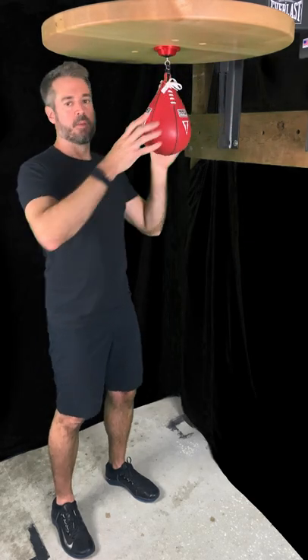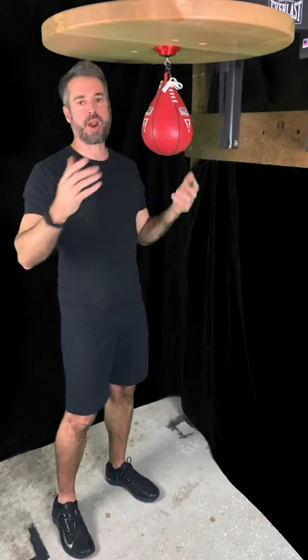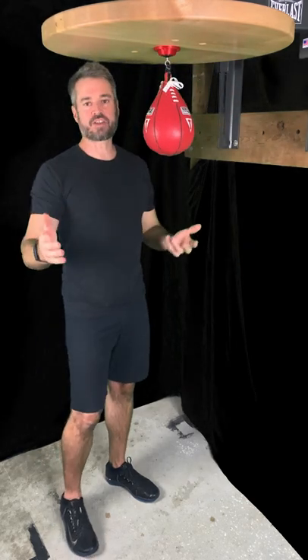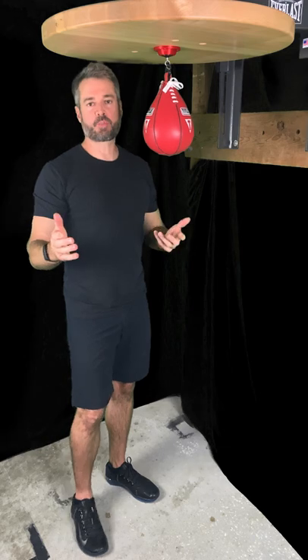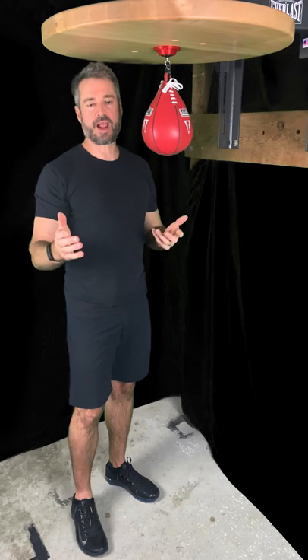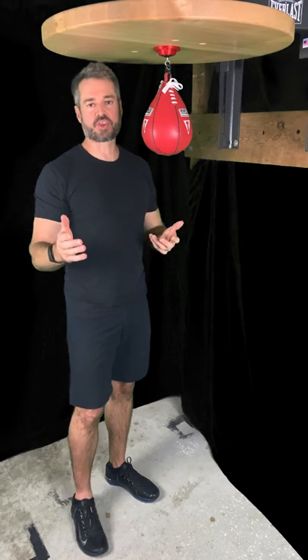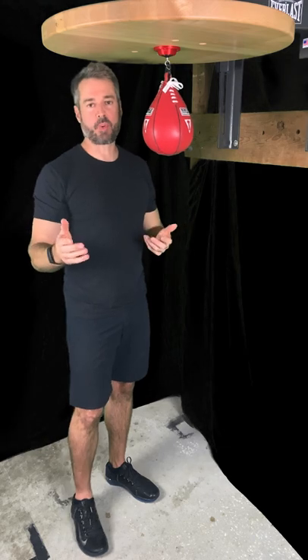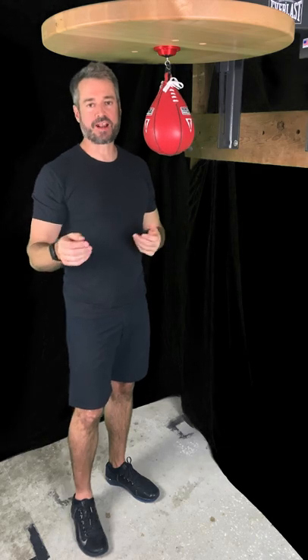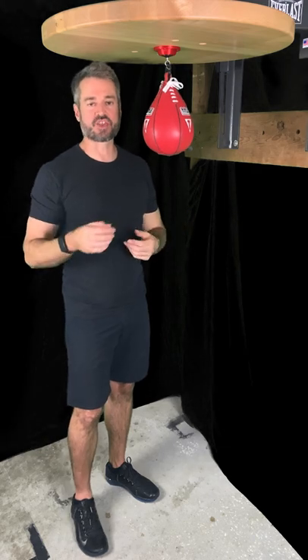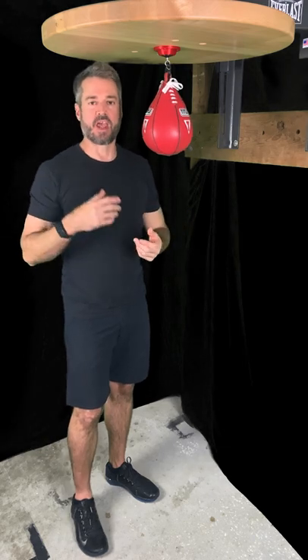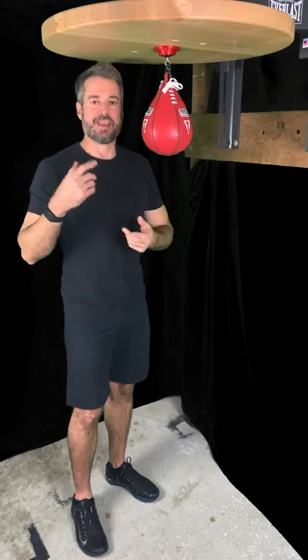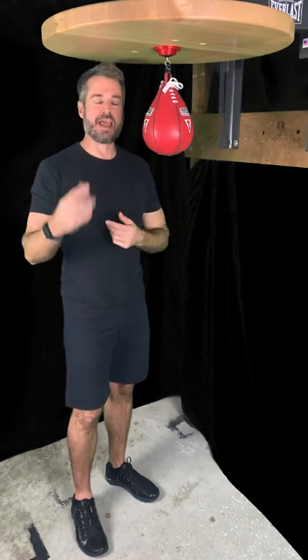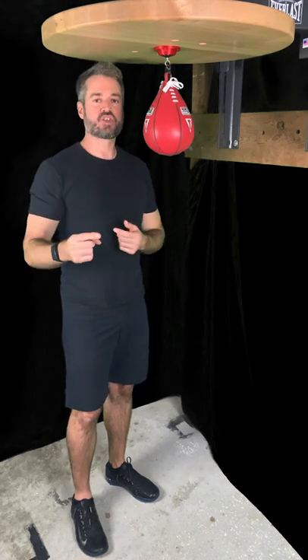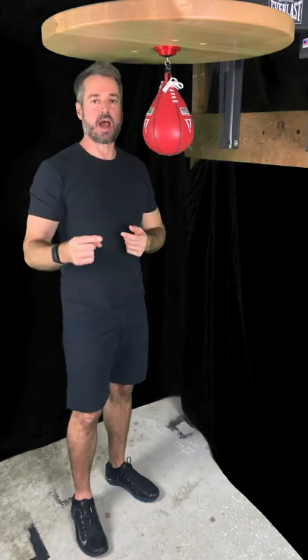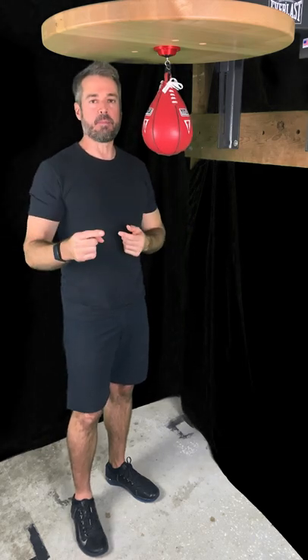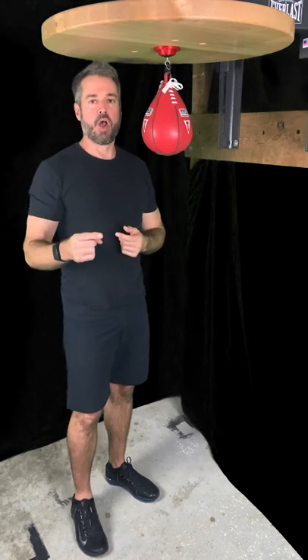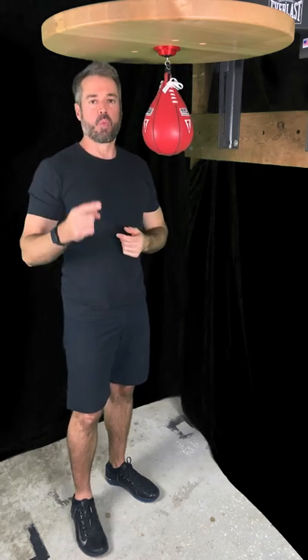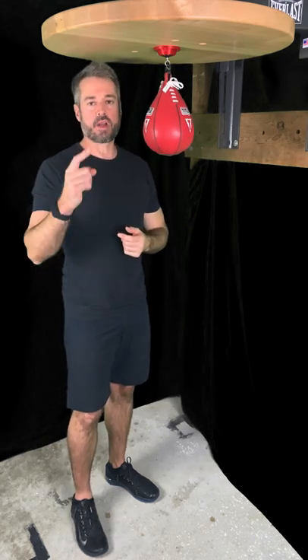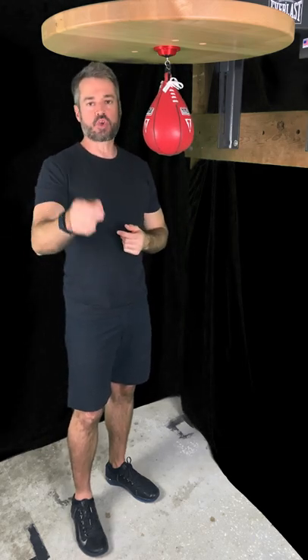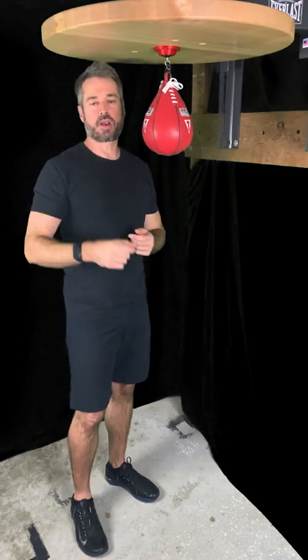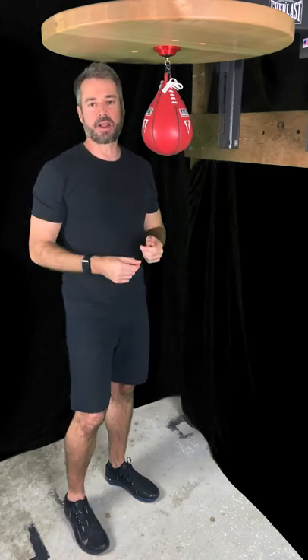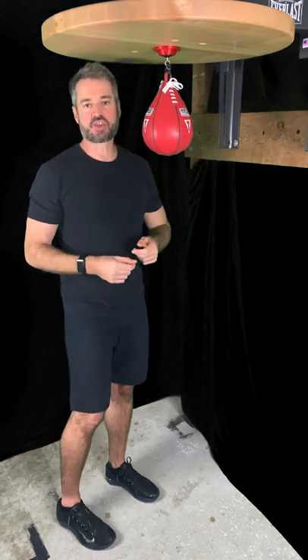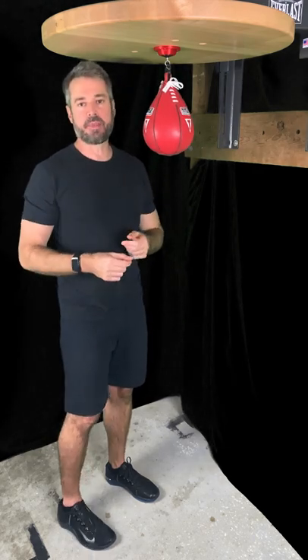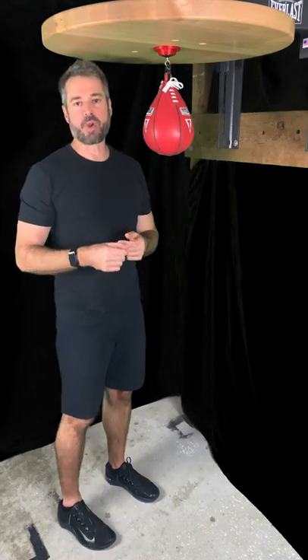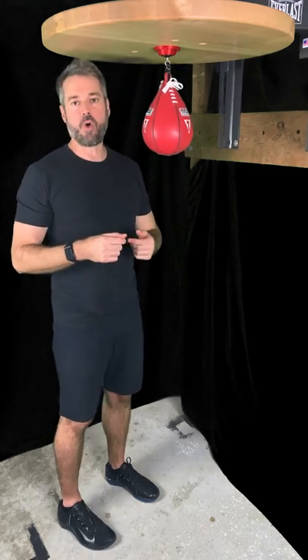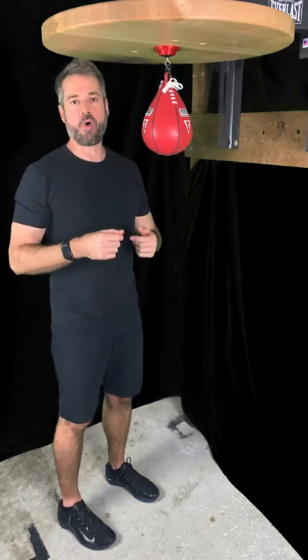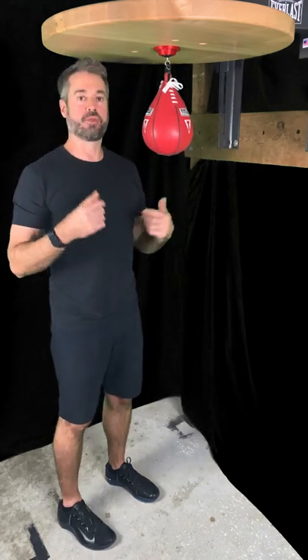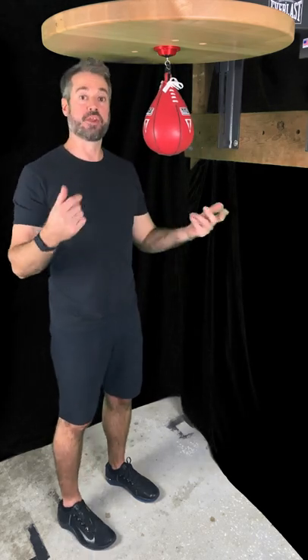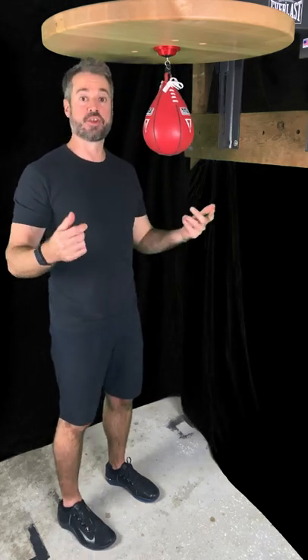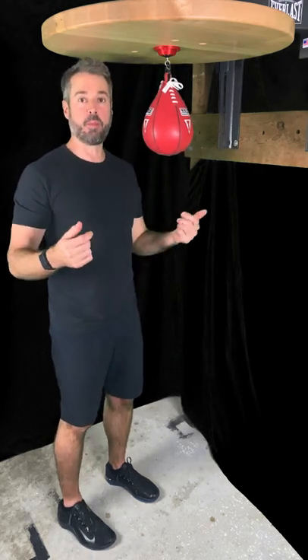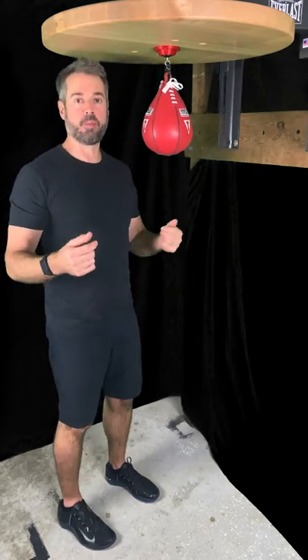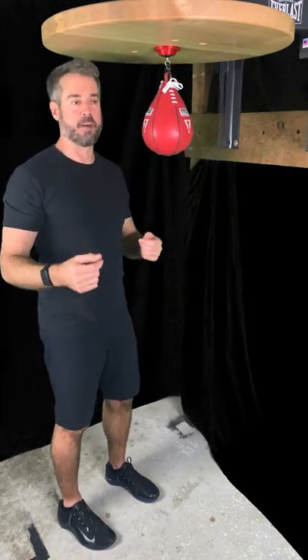Practice, practice, practice. Next time, we're going to talk about something we call the double bump.